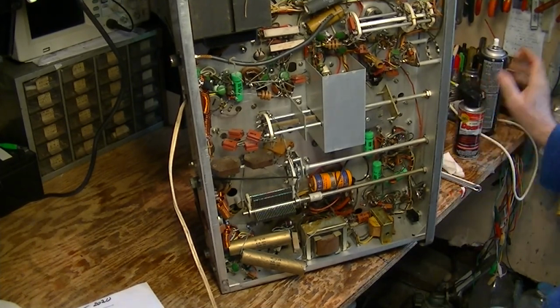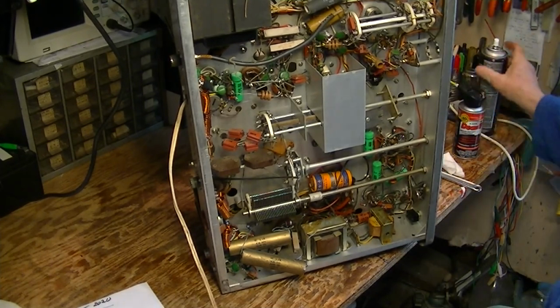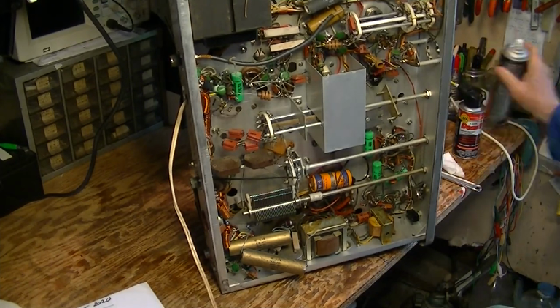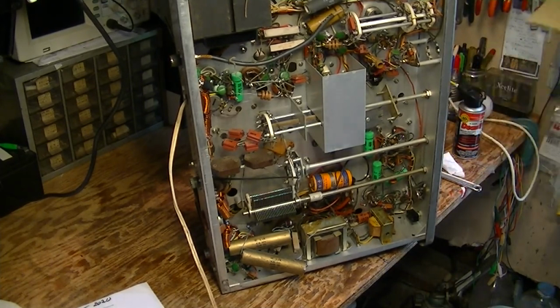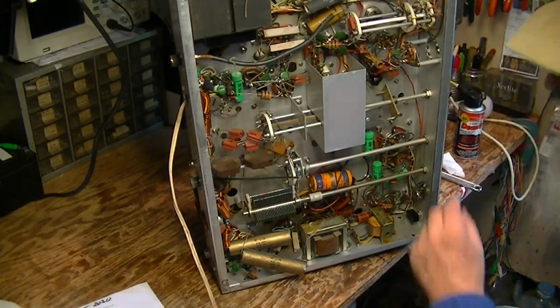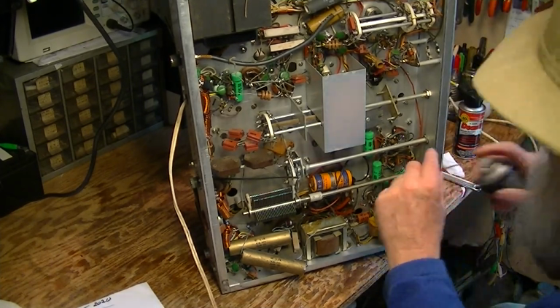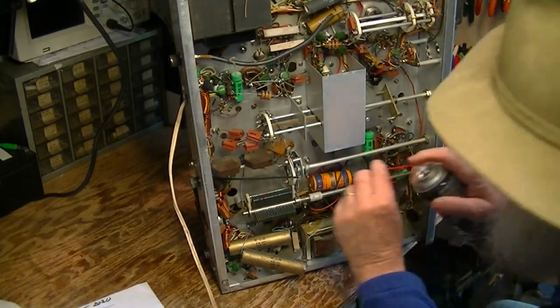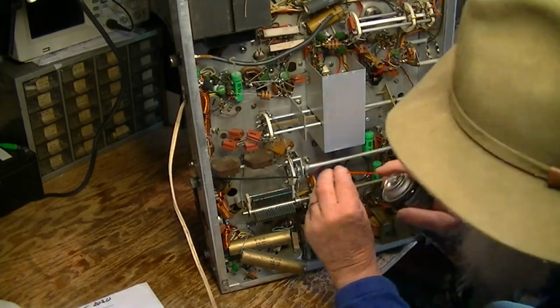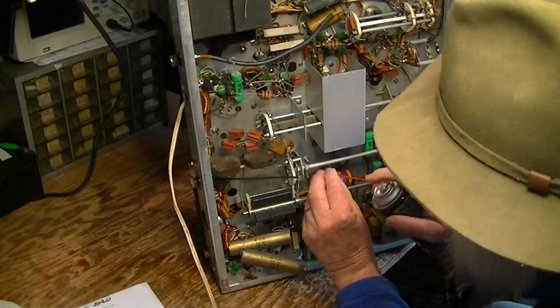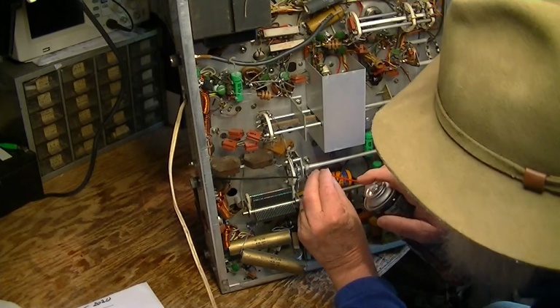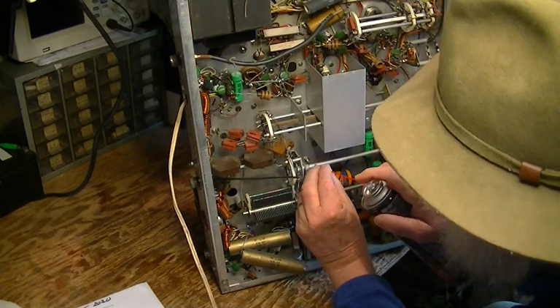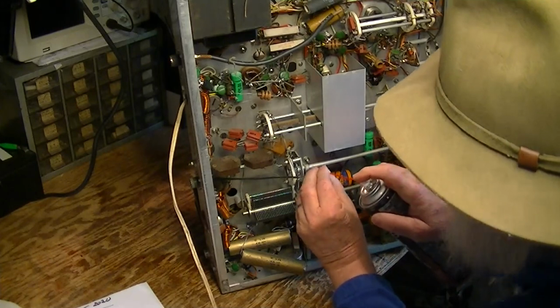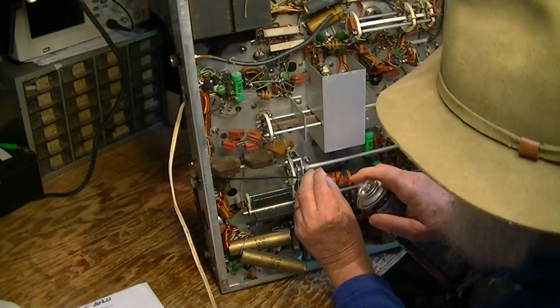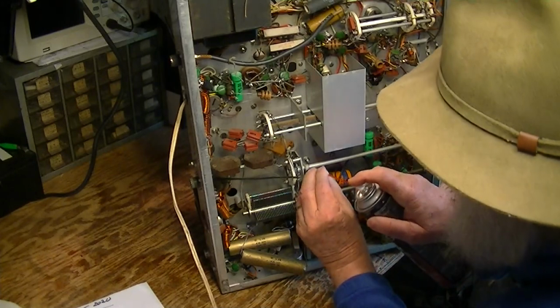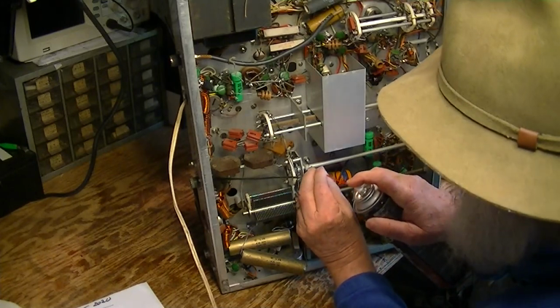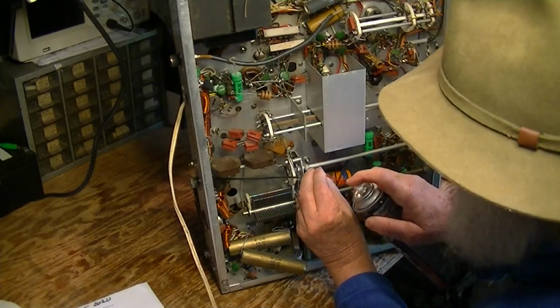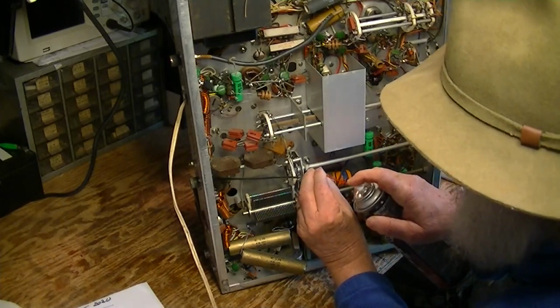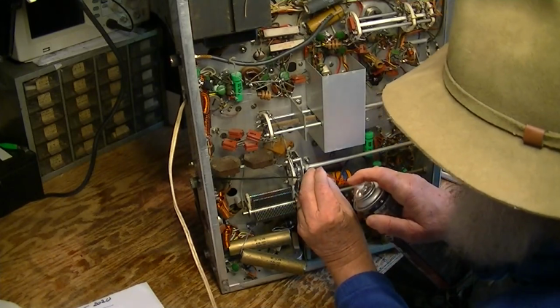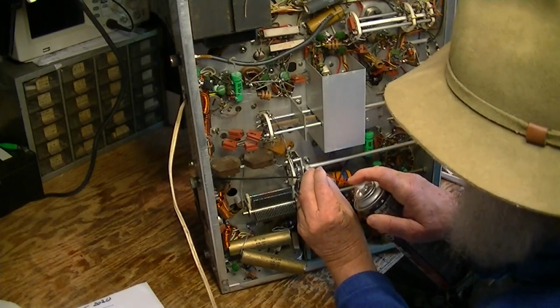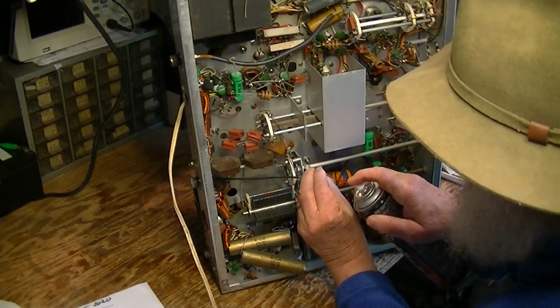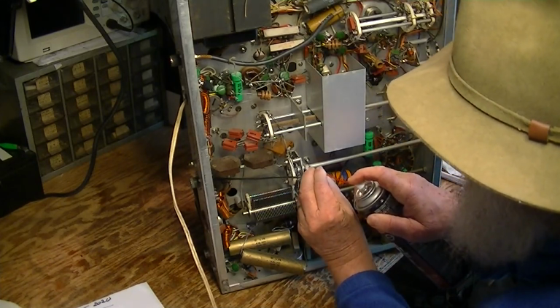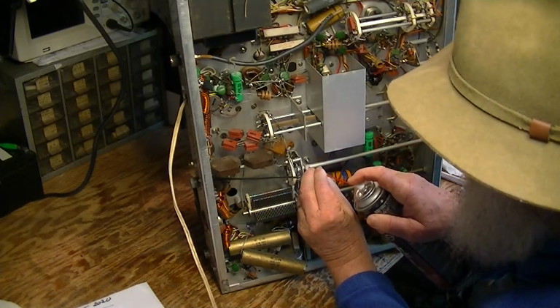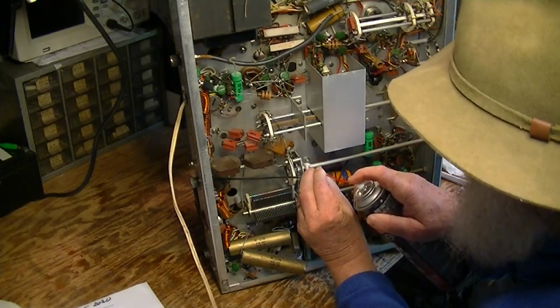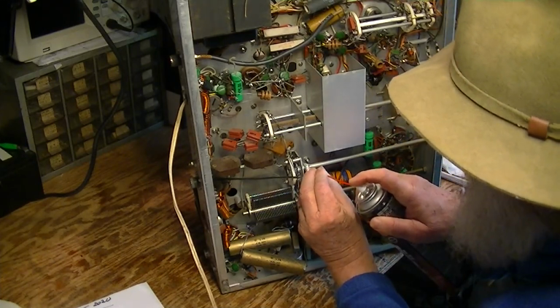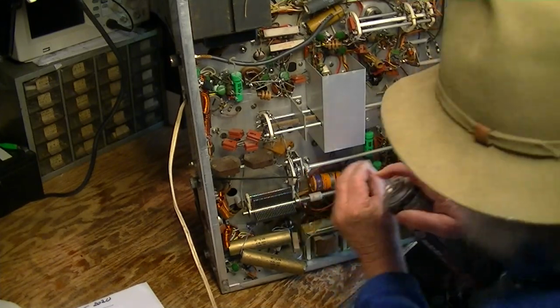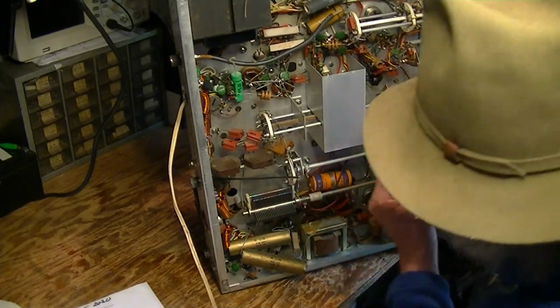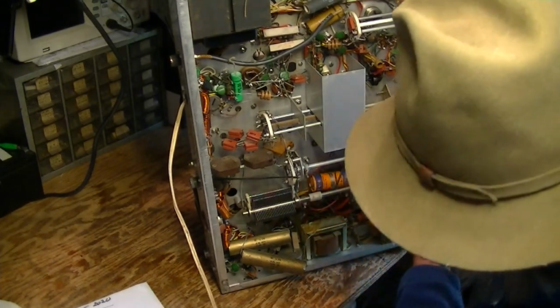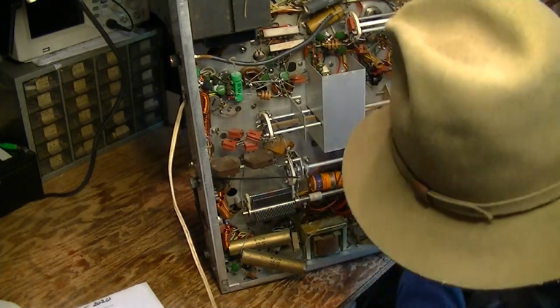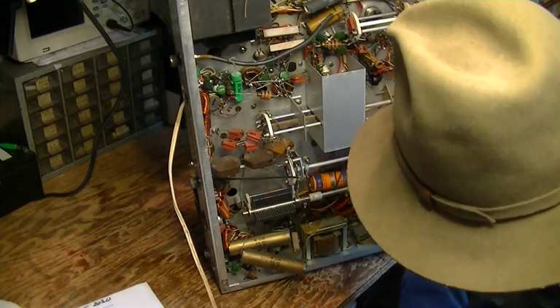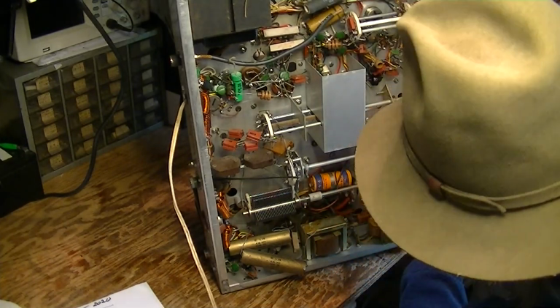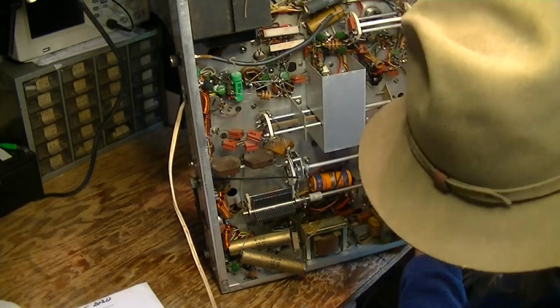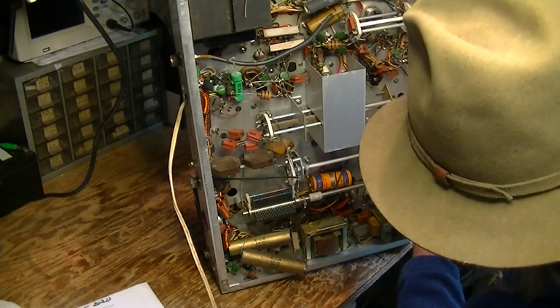So now here we are. This is just lubrication — that's all this is. There's nothing electrical about this.